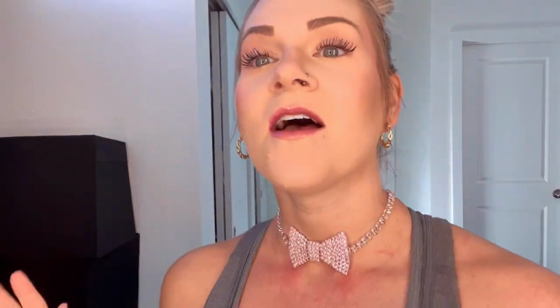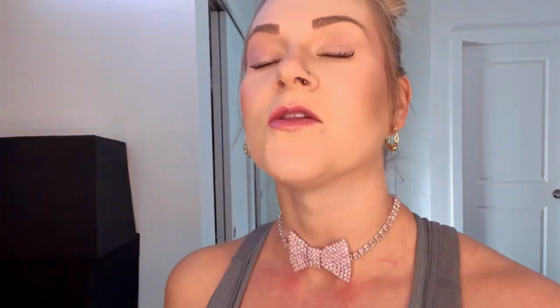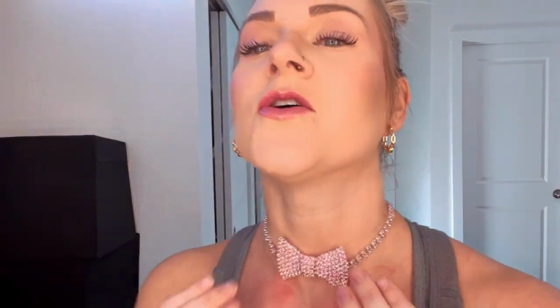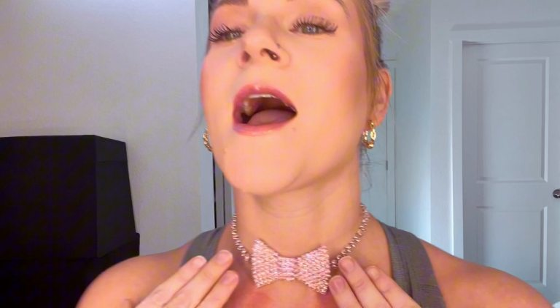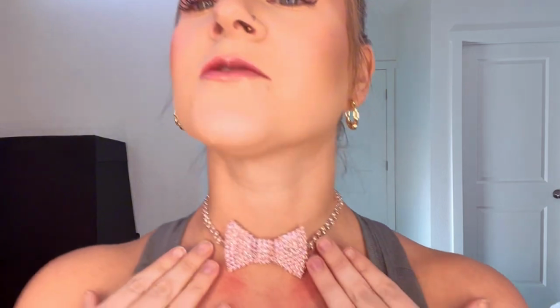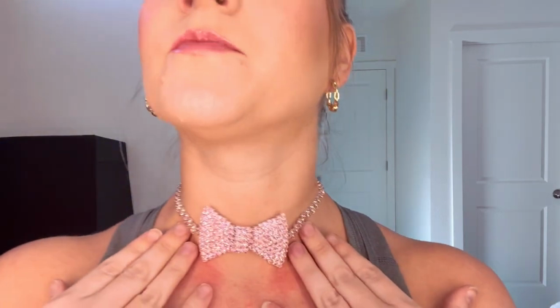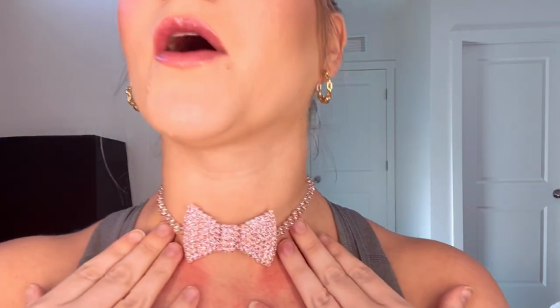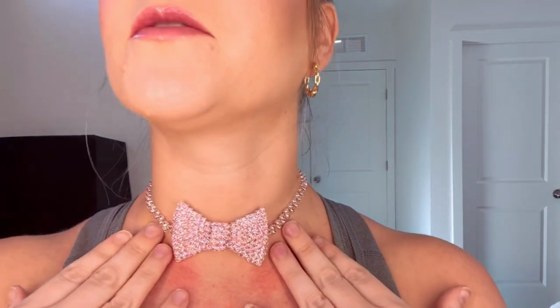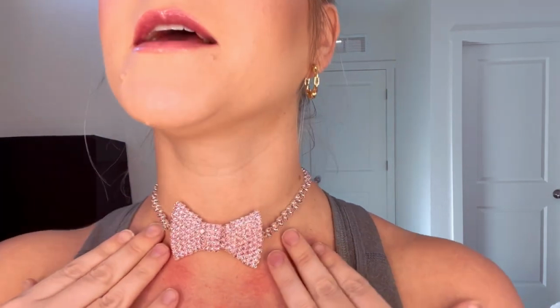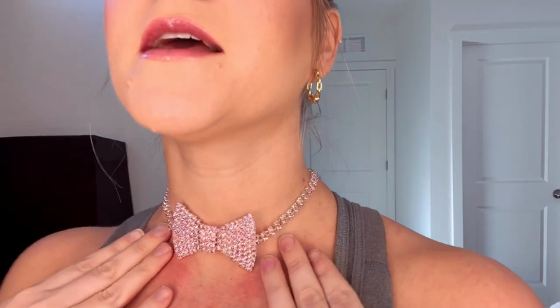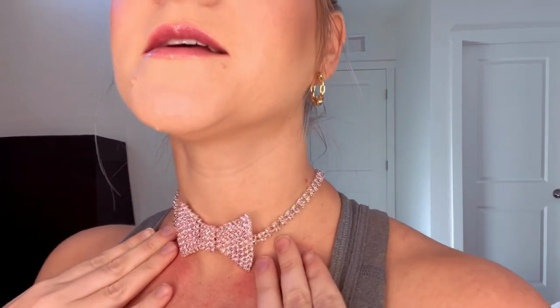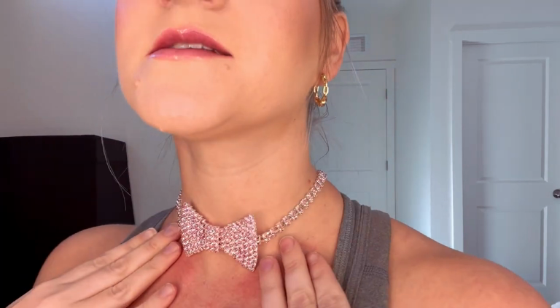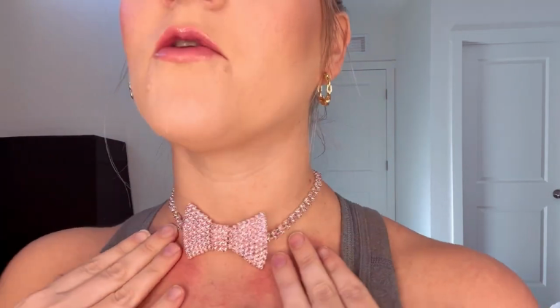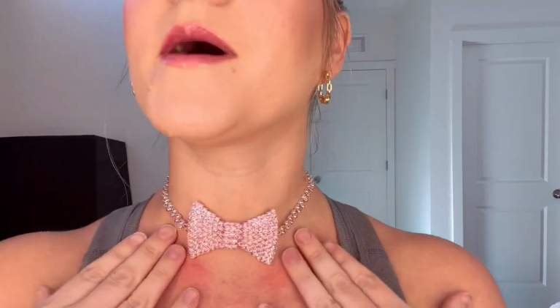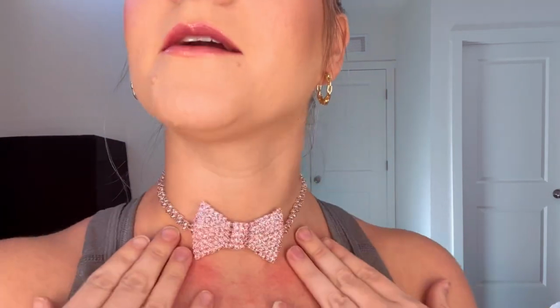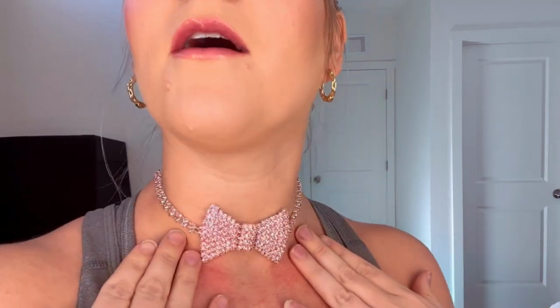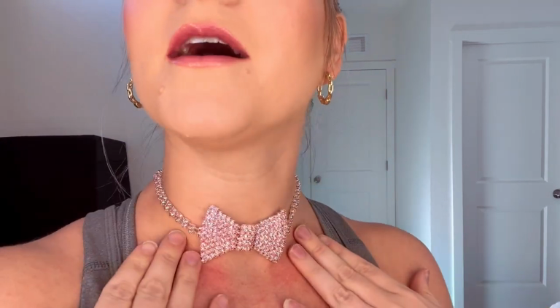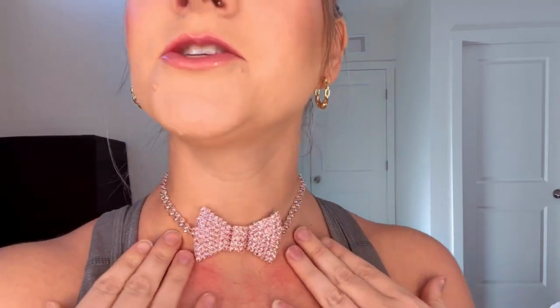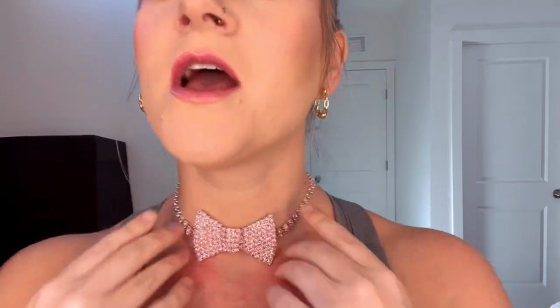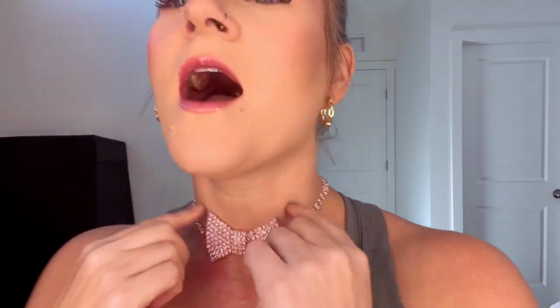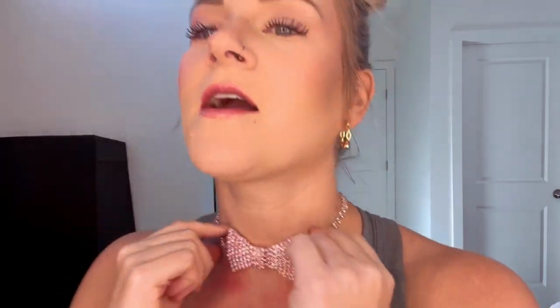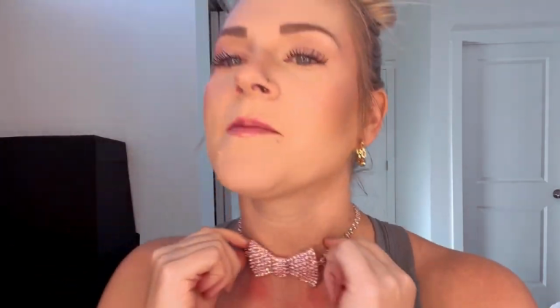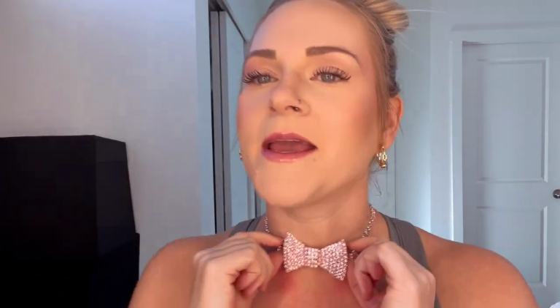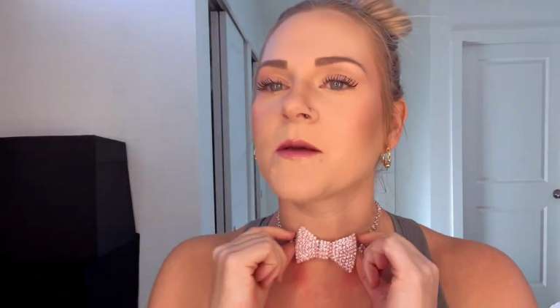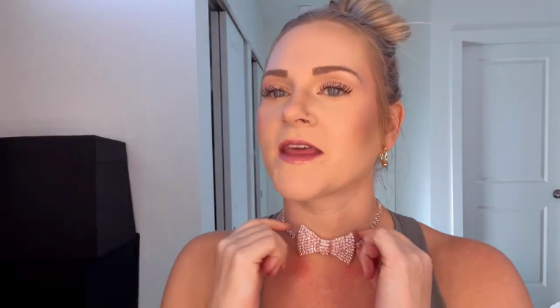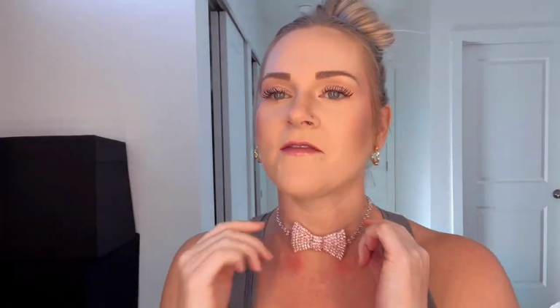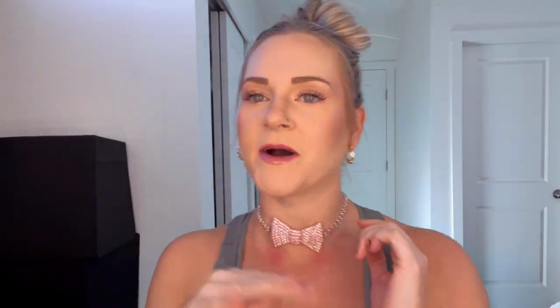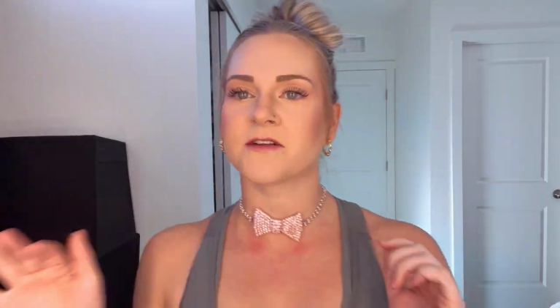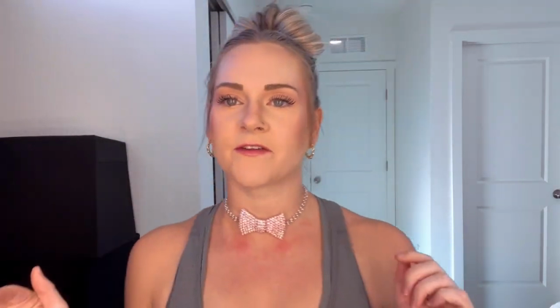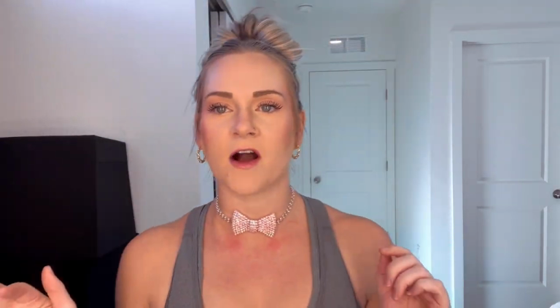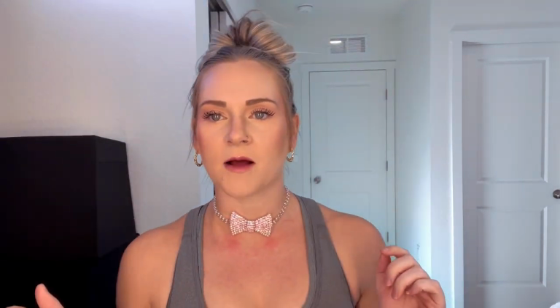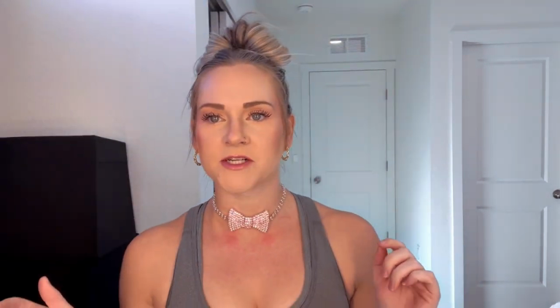Look how sparkly it is! I got pink, but they have a bunch of different options.